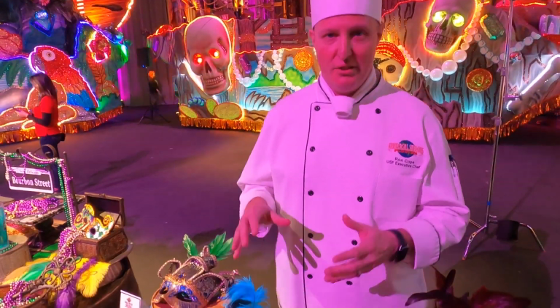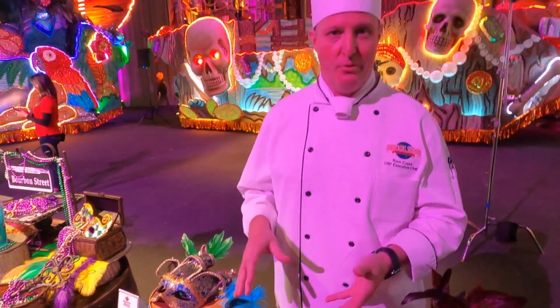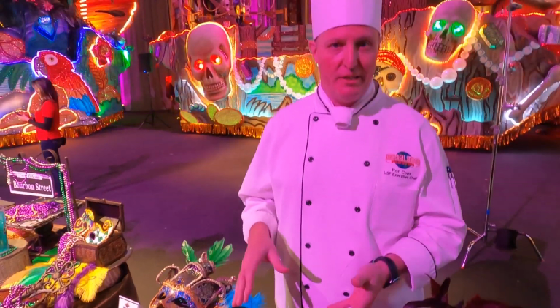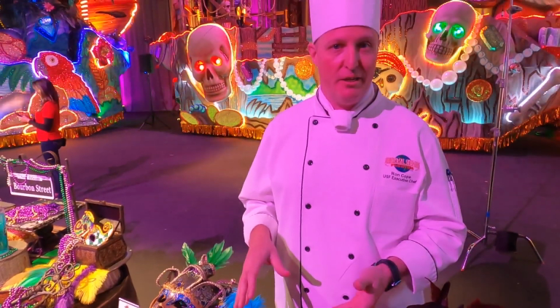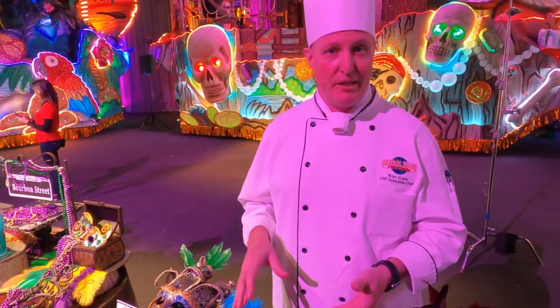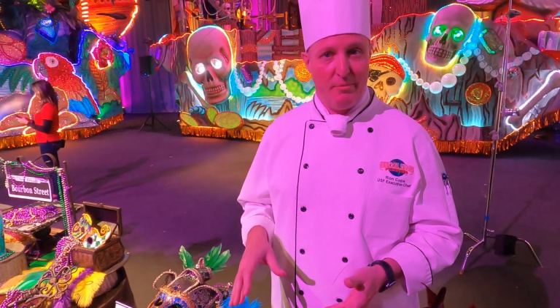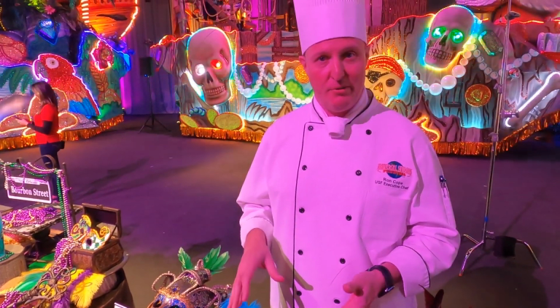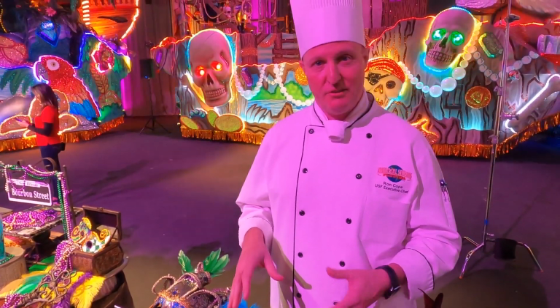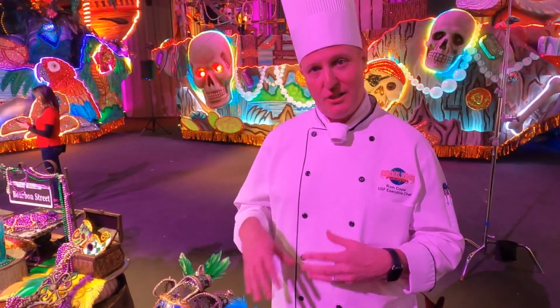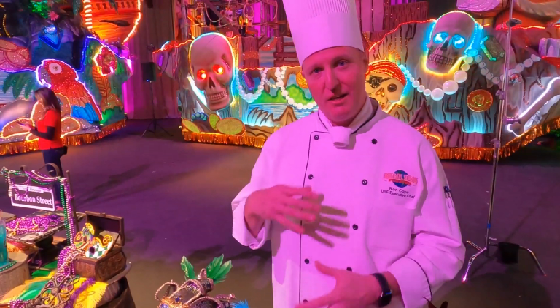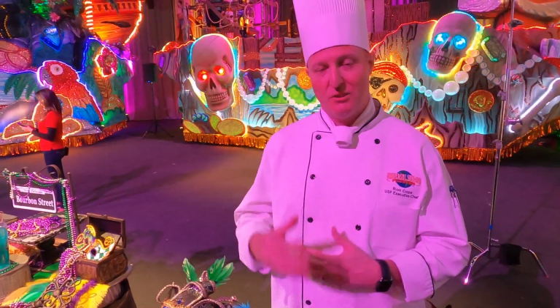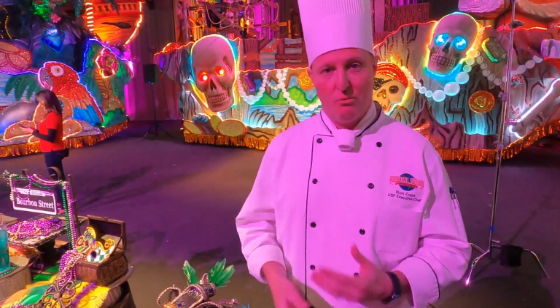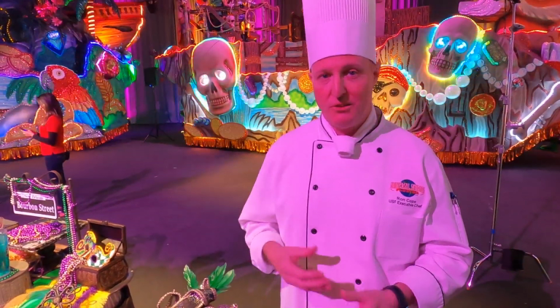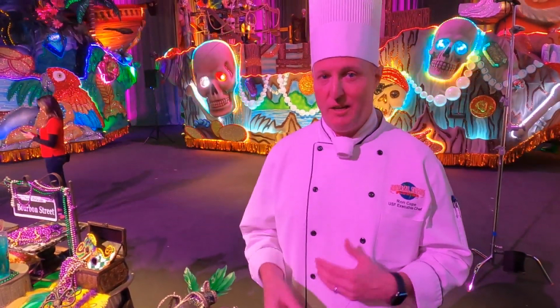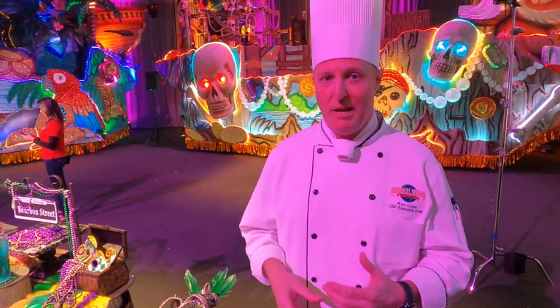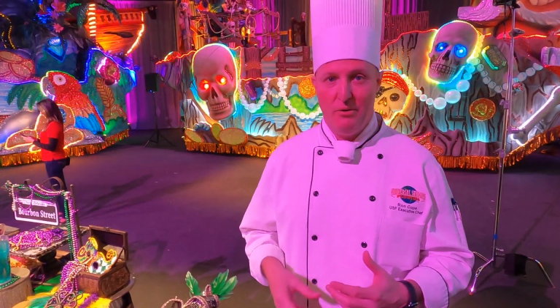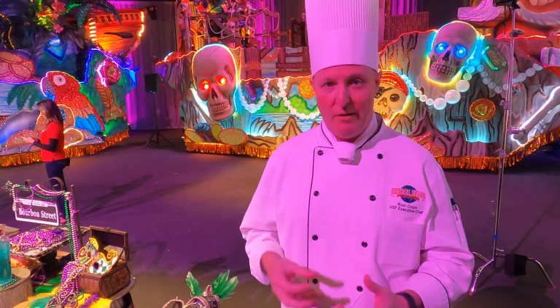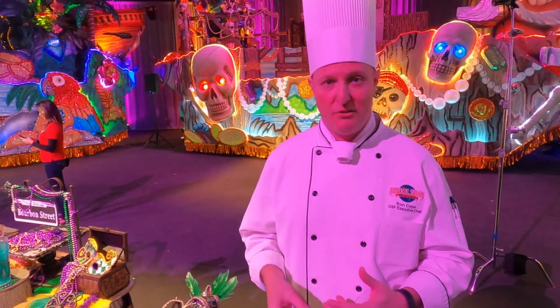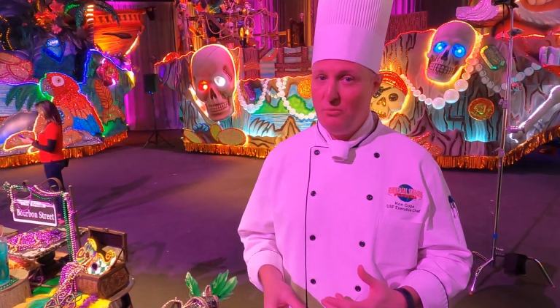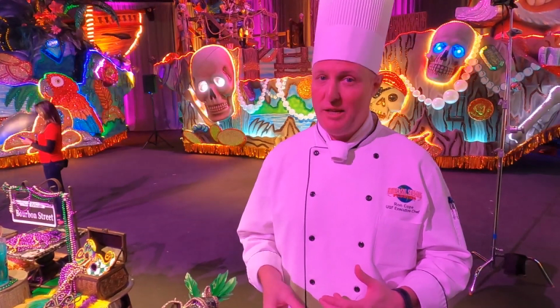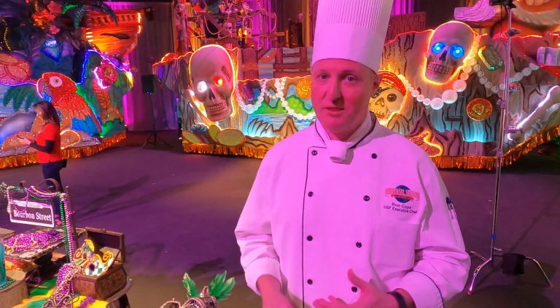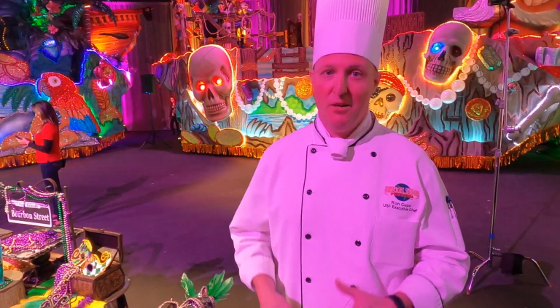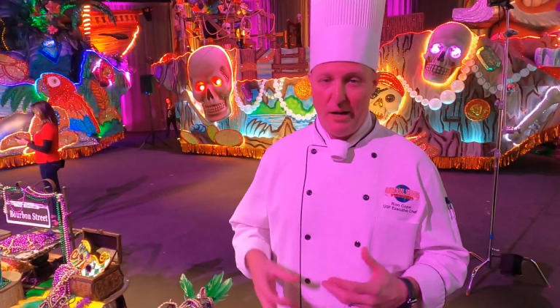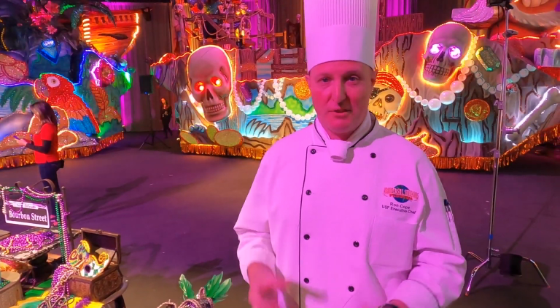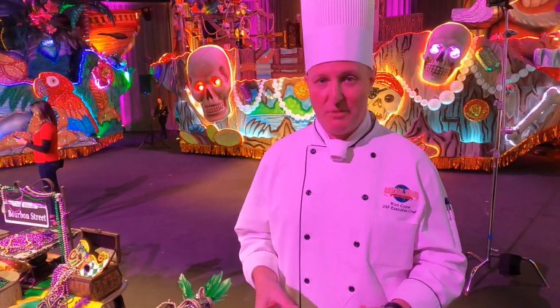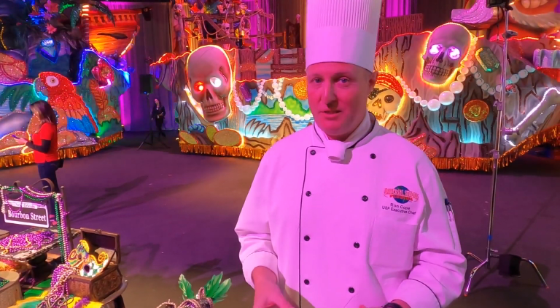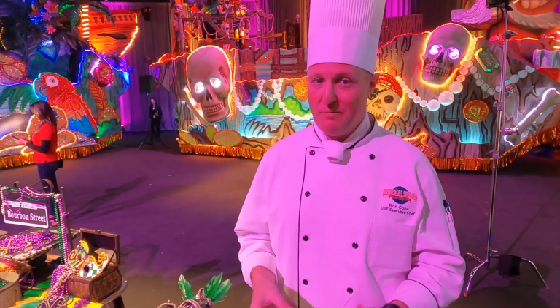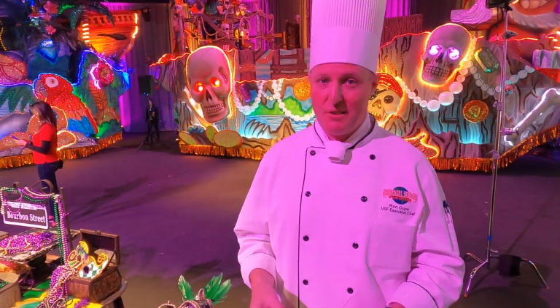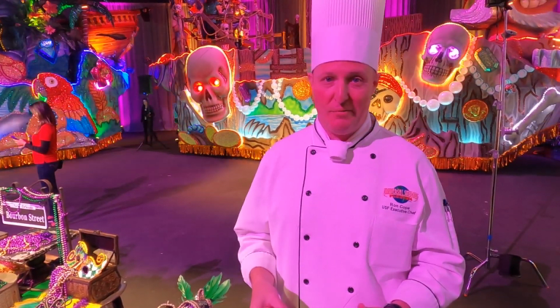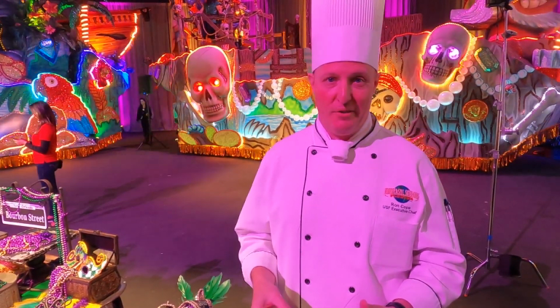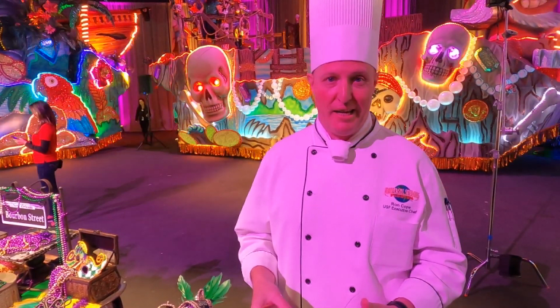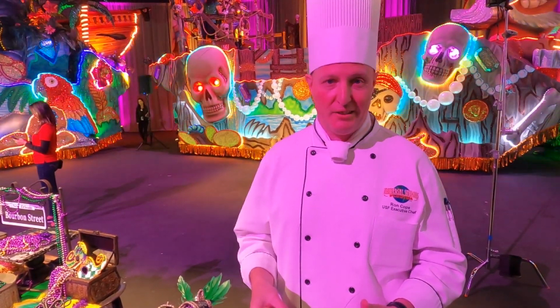A new idea we came up with this year is a rotating menu. Every two weeks, we have something different to offer to the guests.